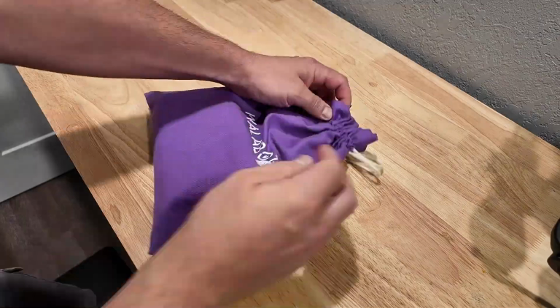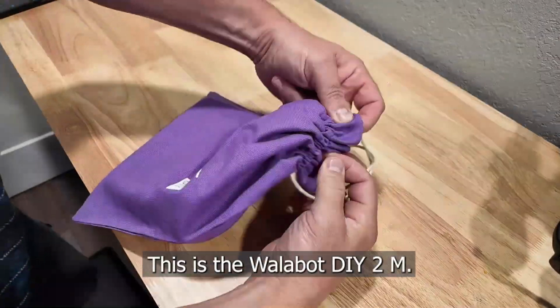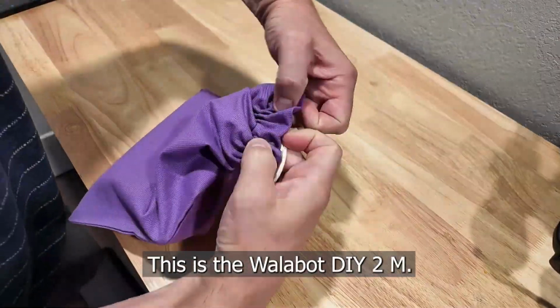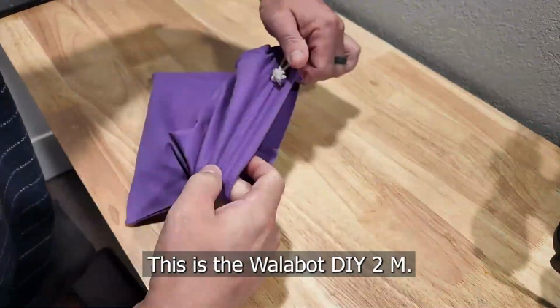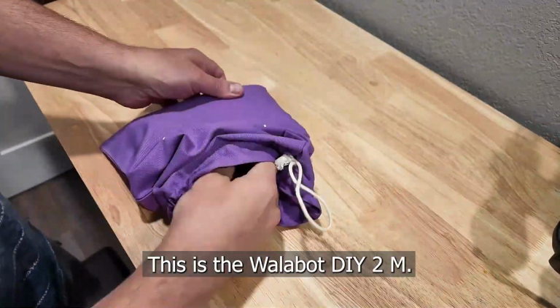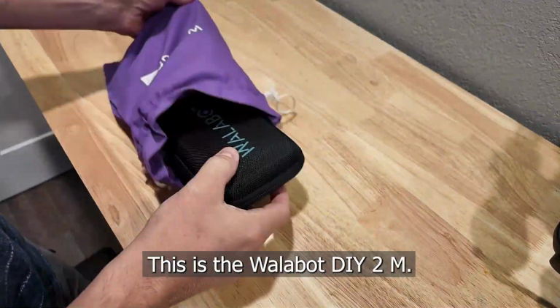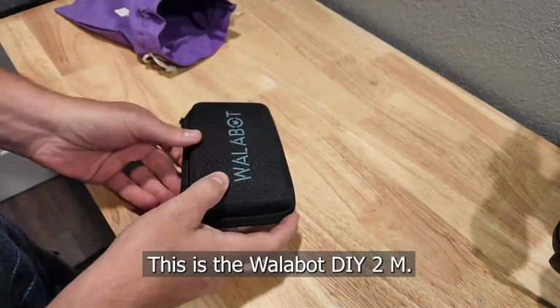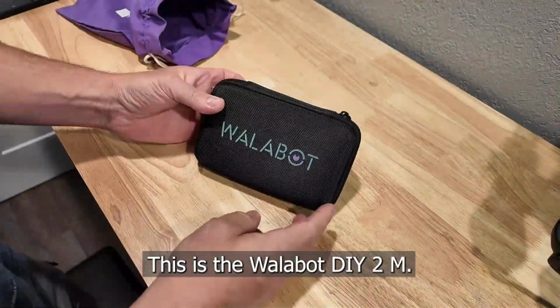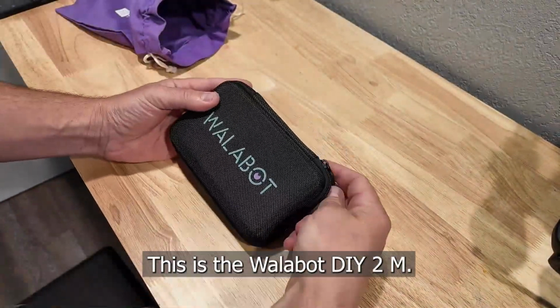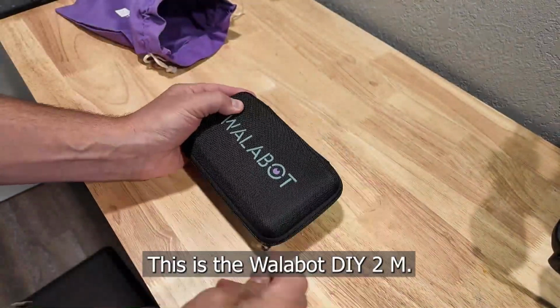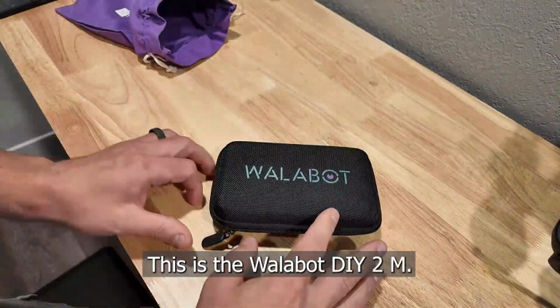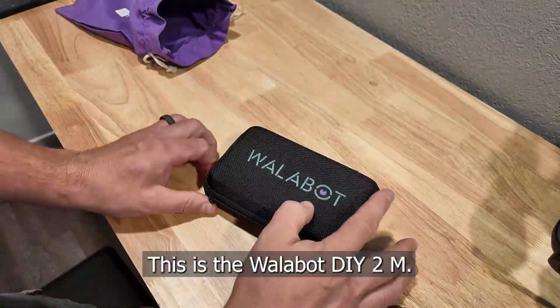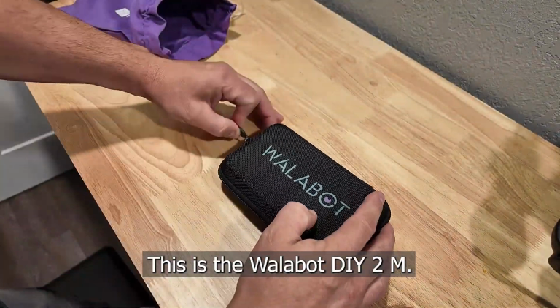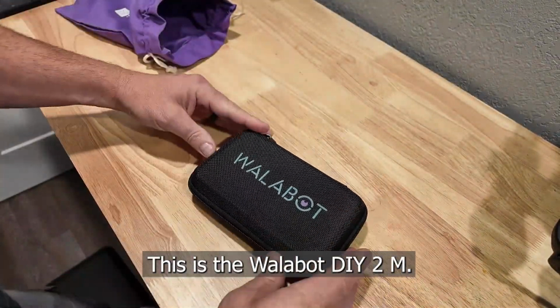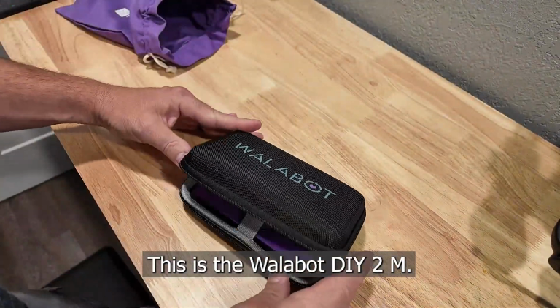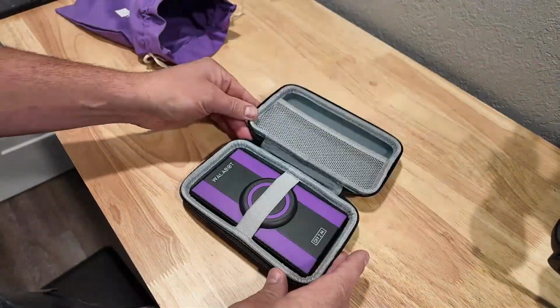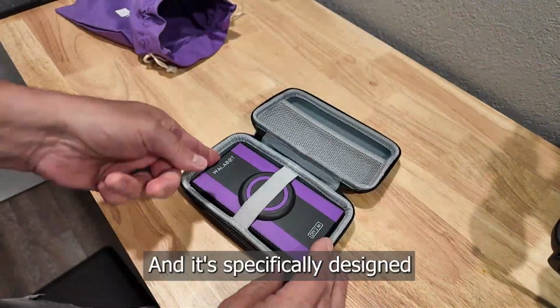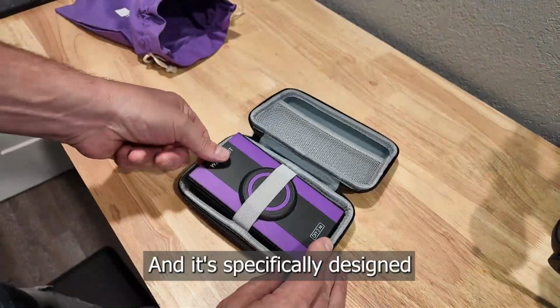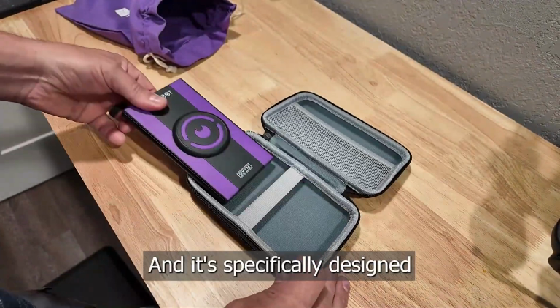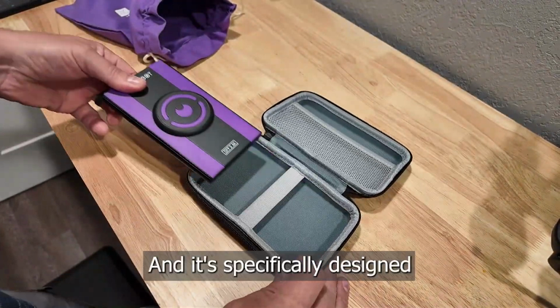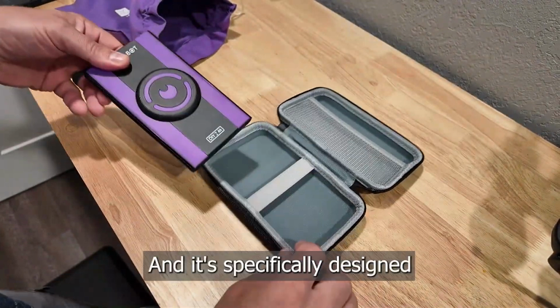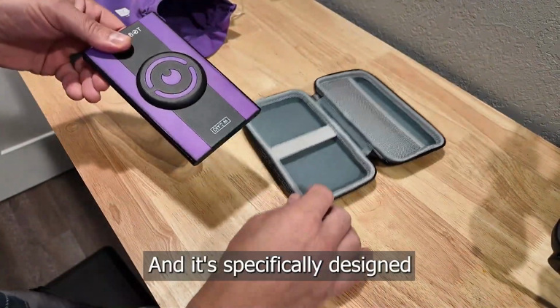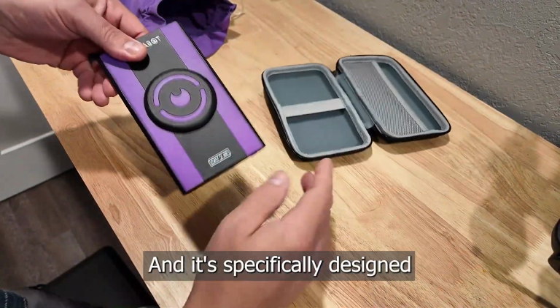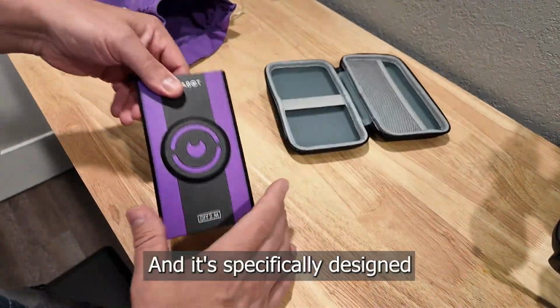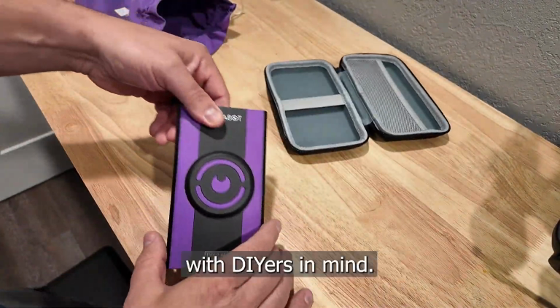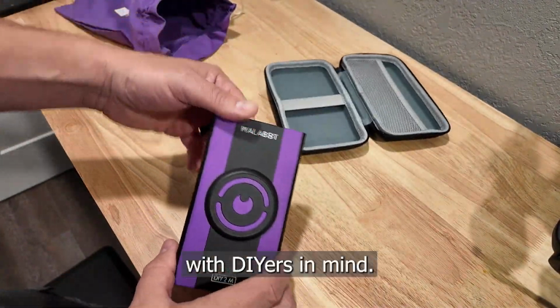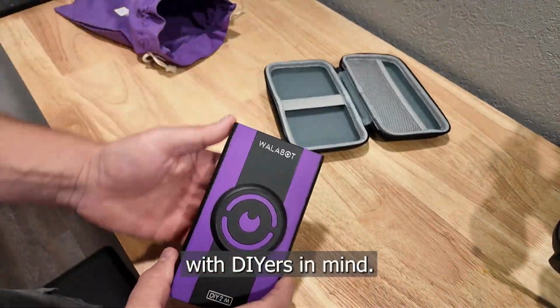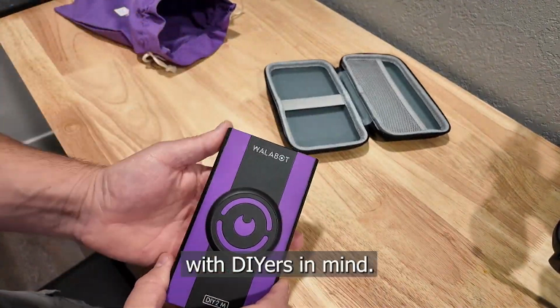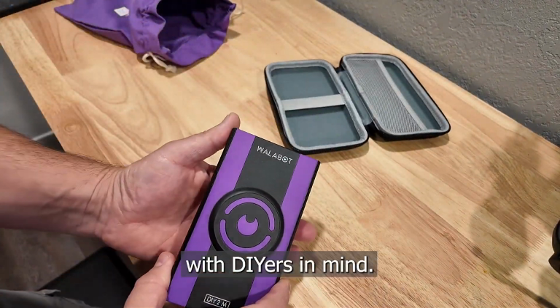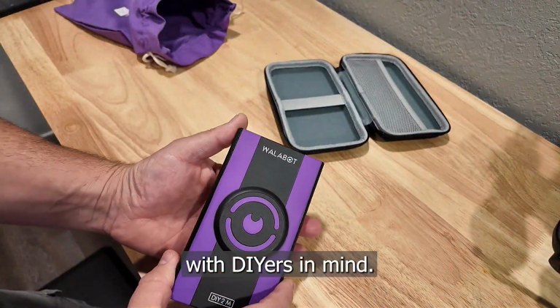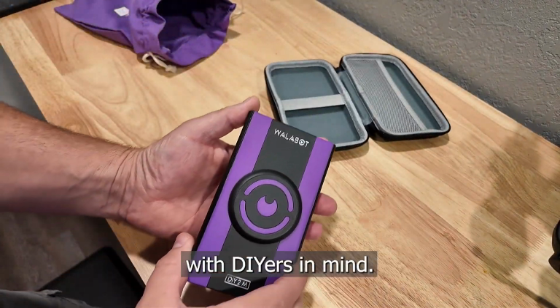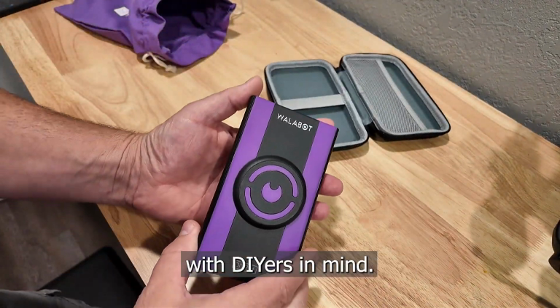This is the Wallabot DIY-2-M, and it's specifically designed with DIYers in mind.